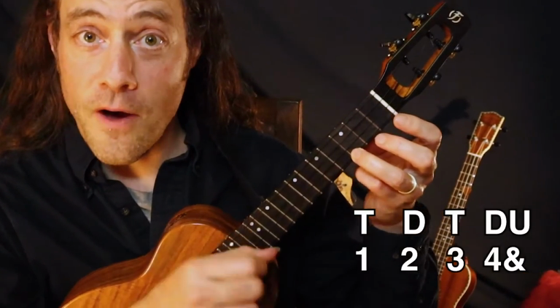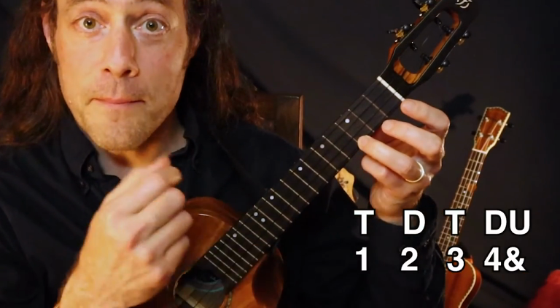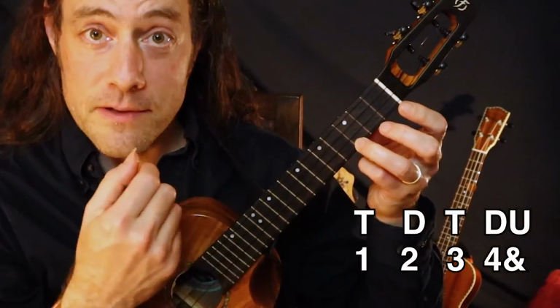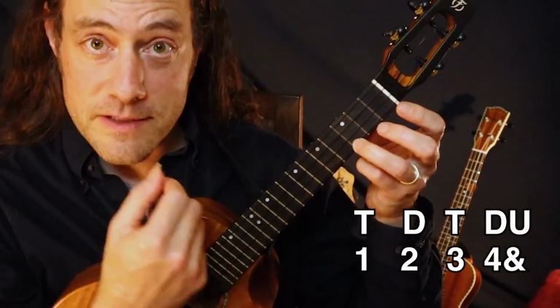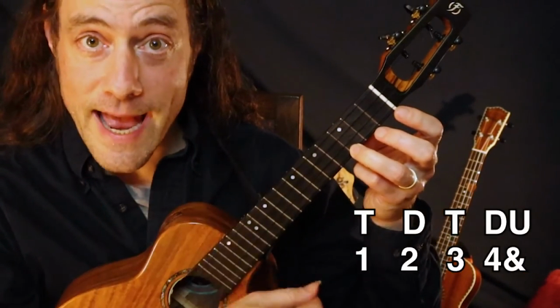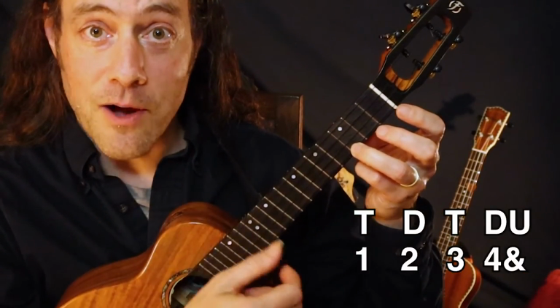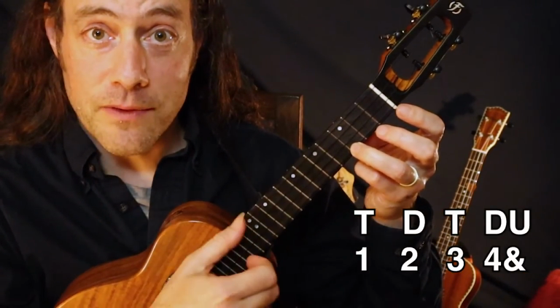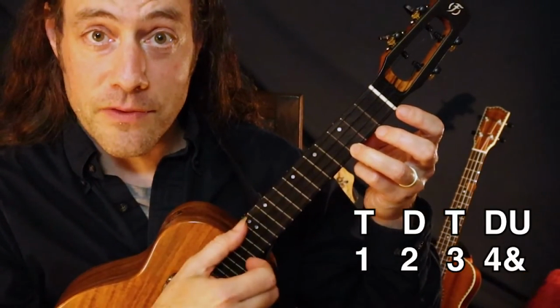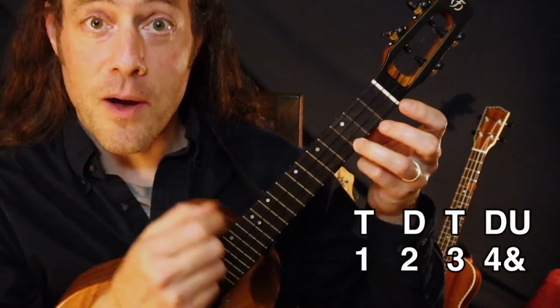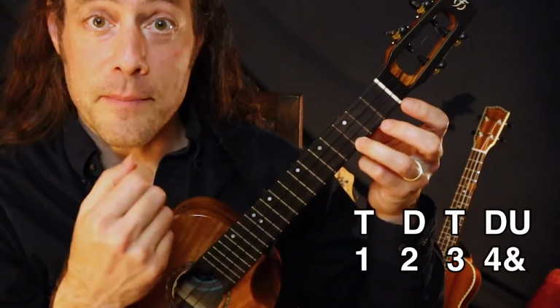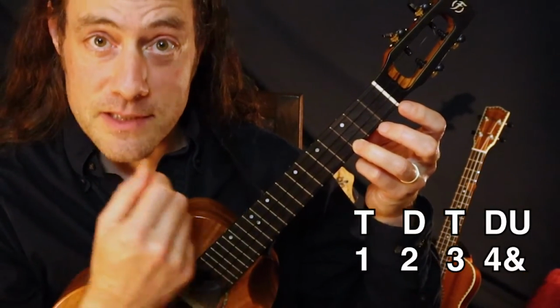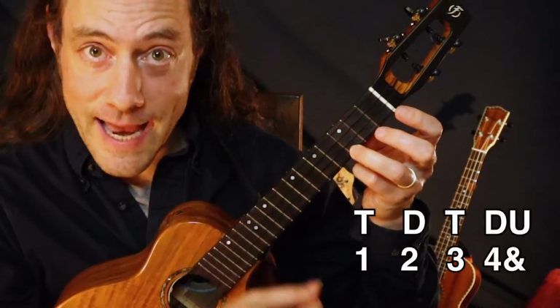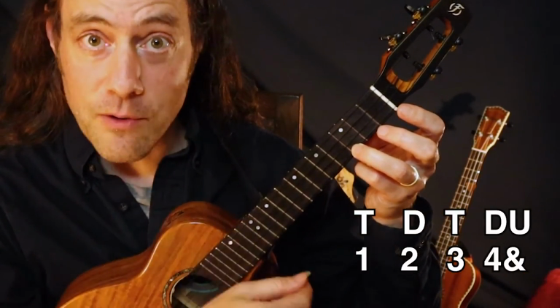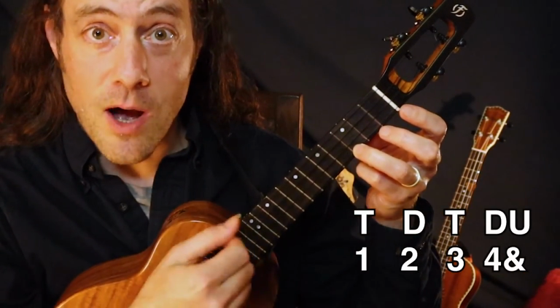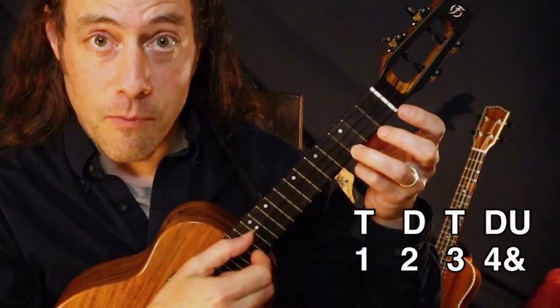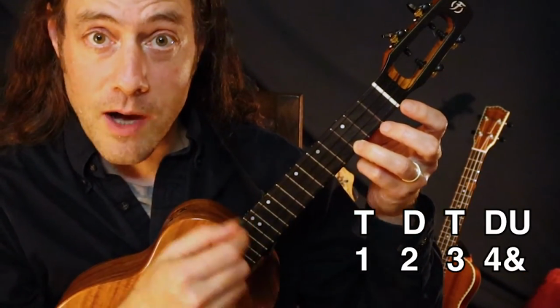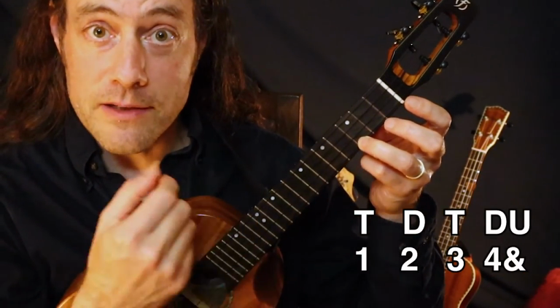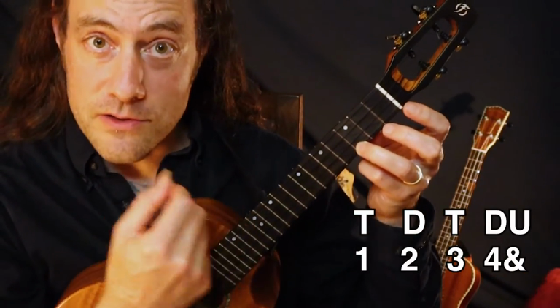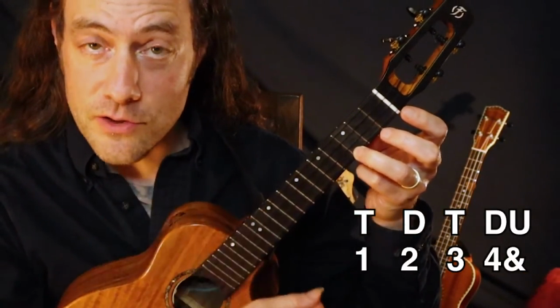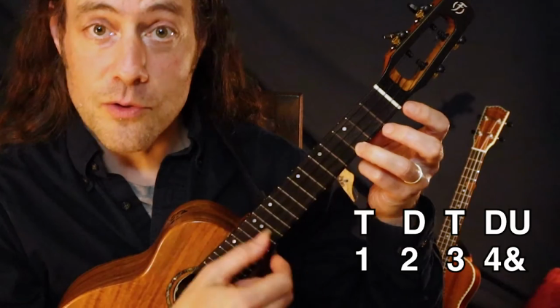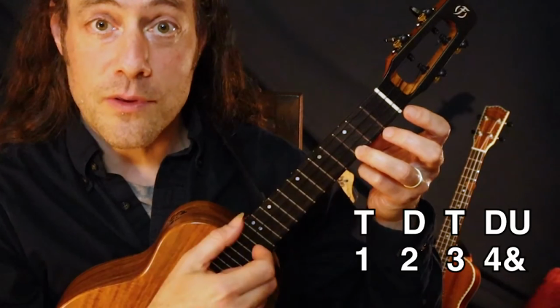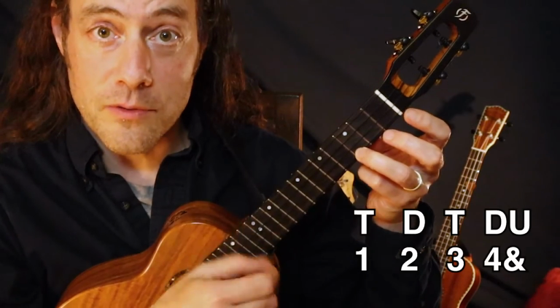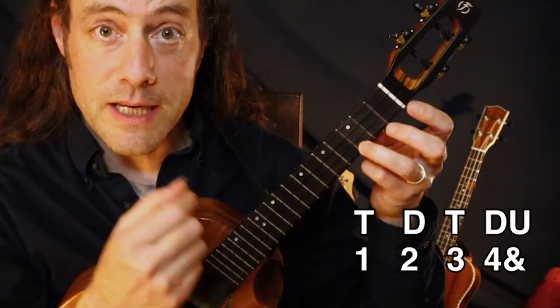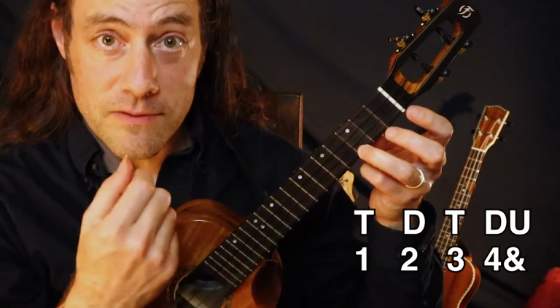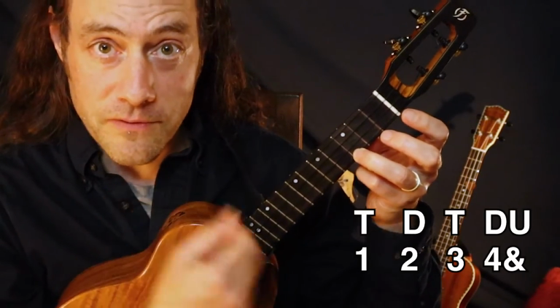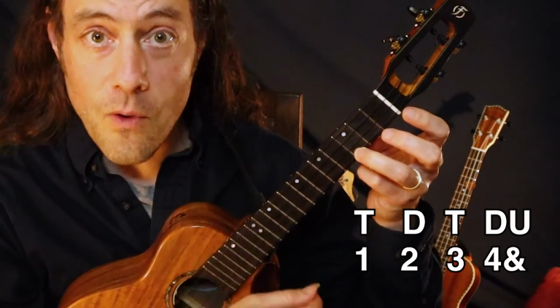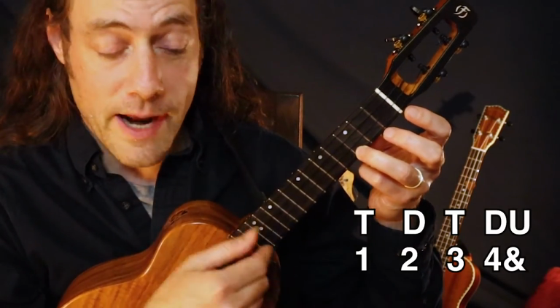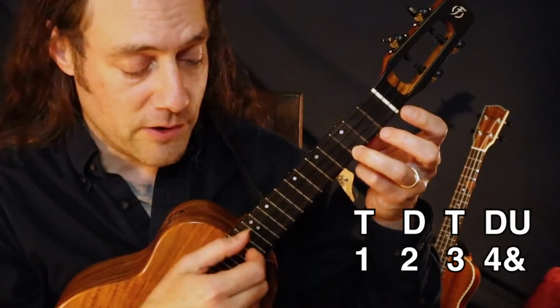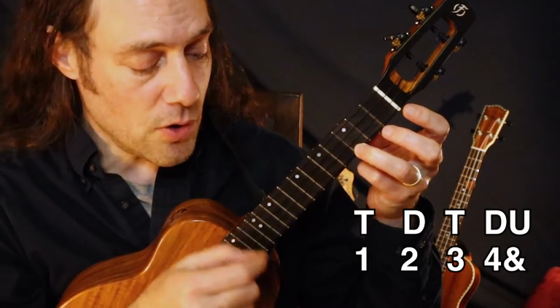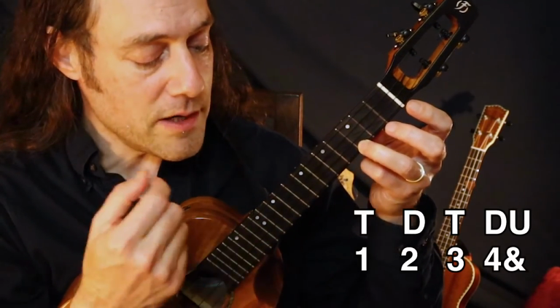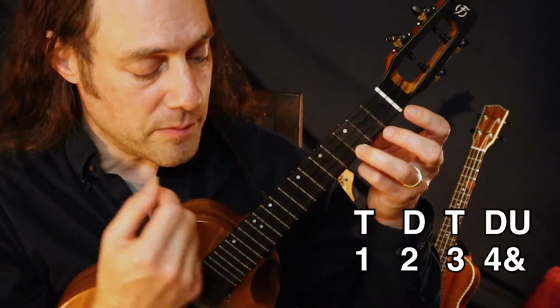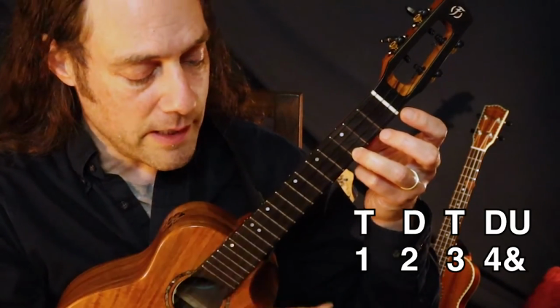Pattern one: thumb down, thumb down, up. One, two, three, four — and join in with me.